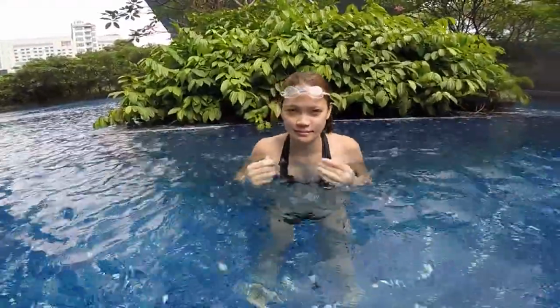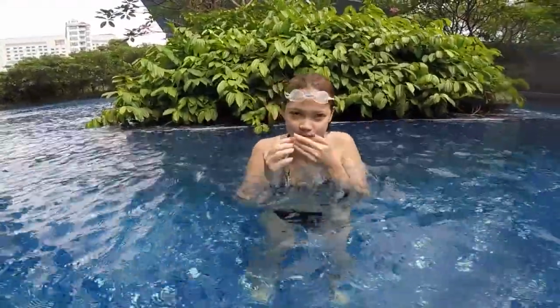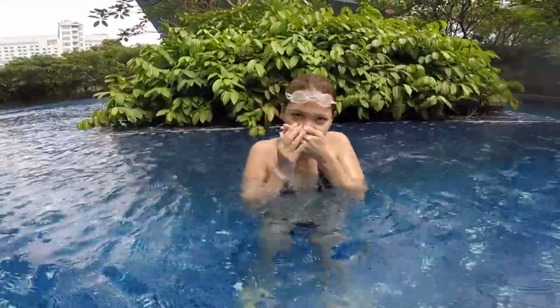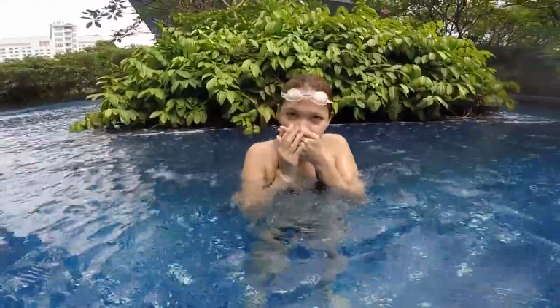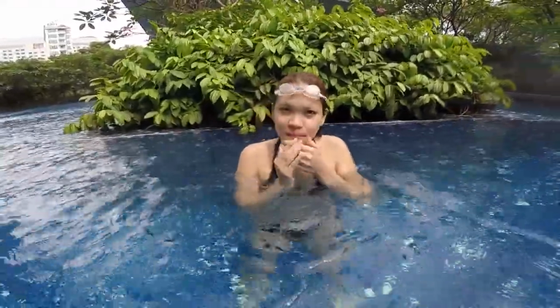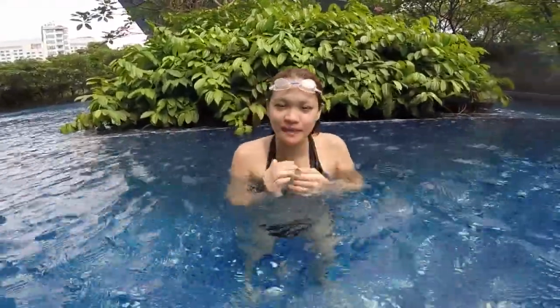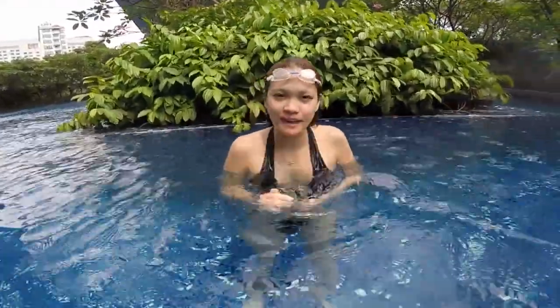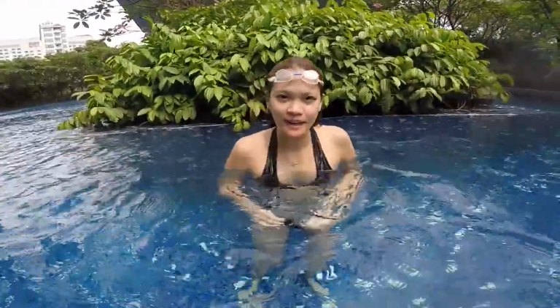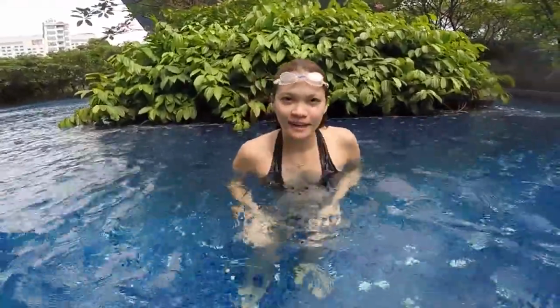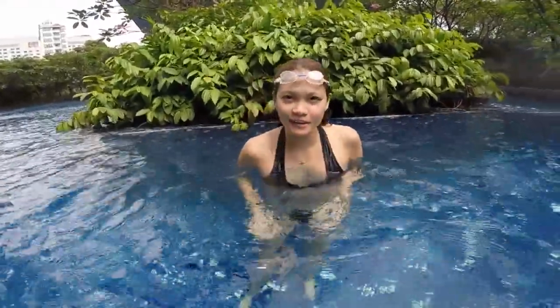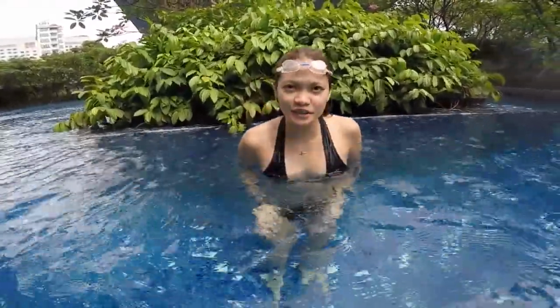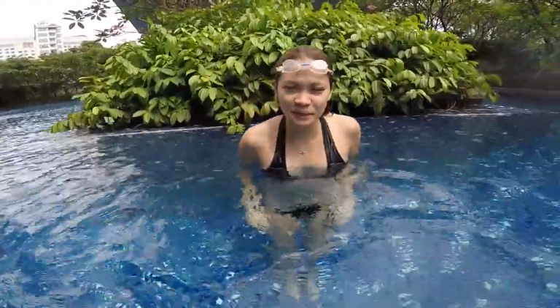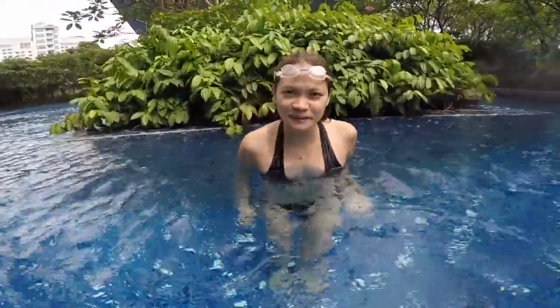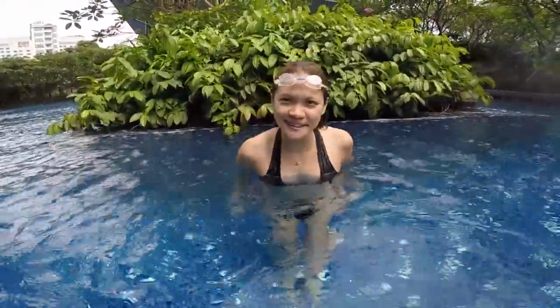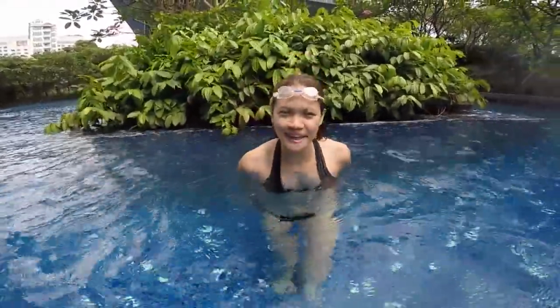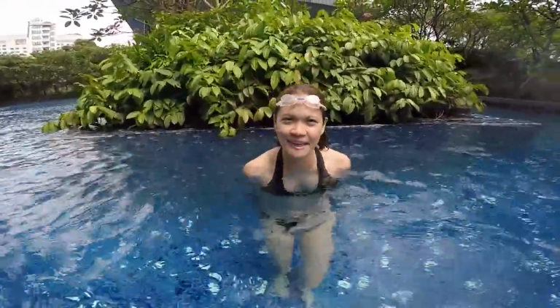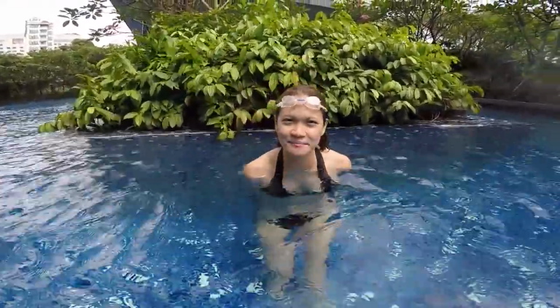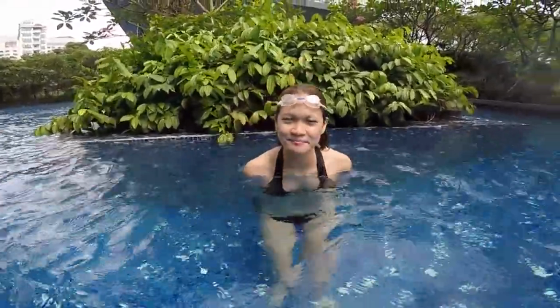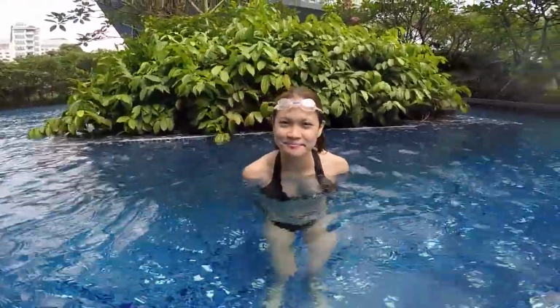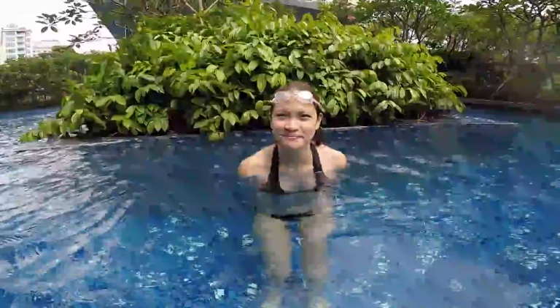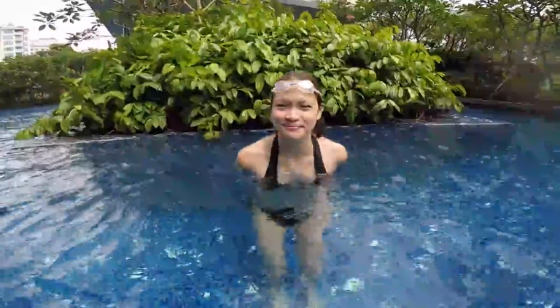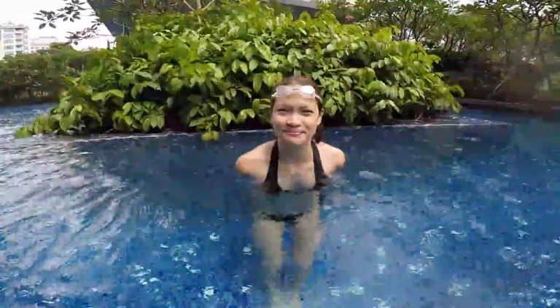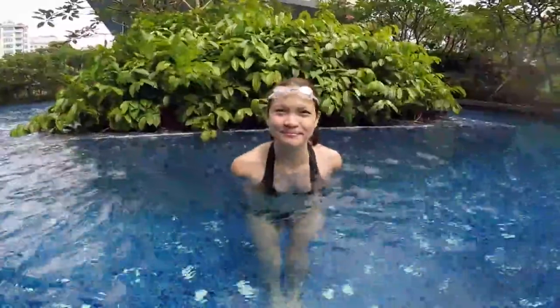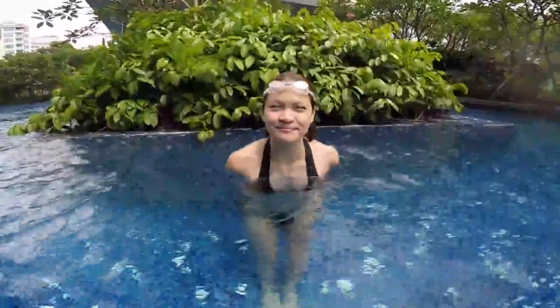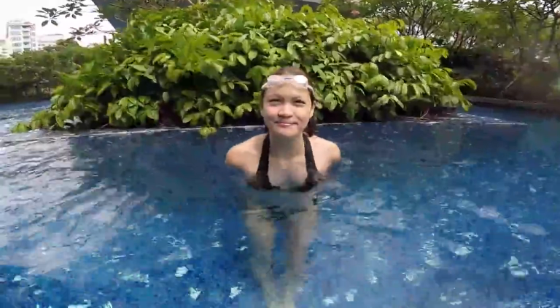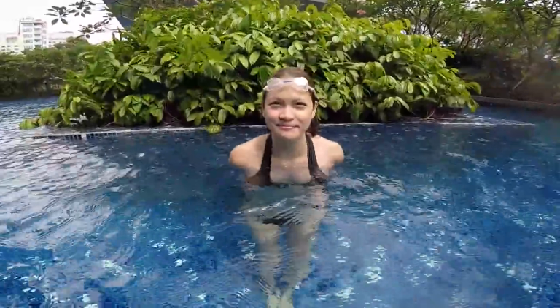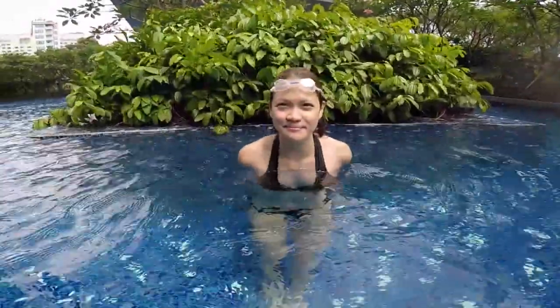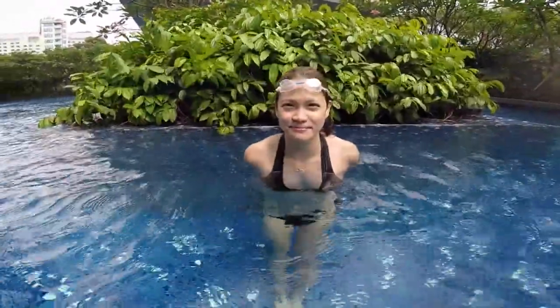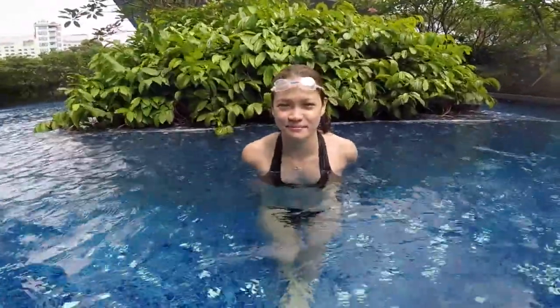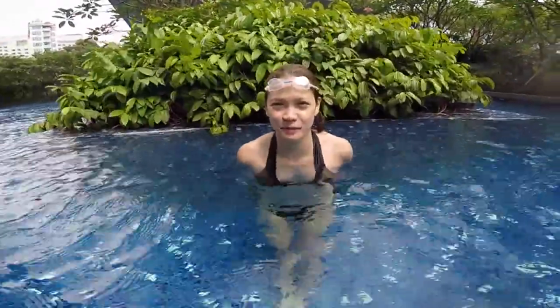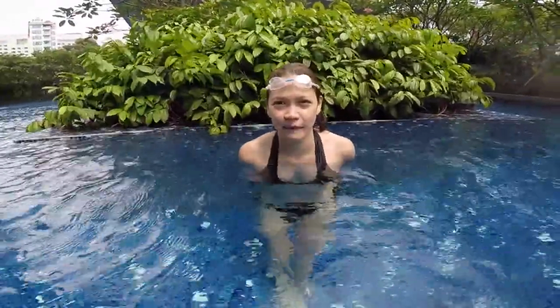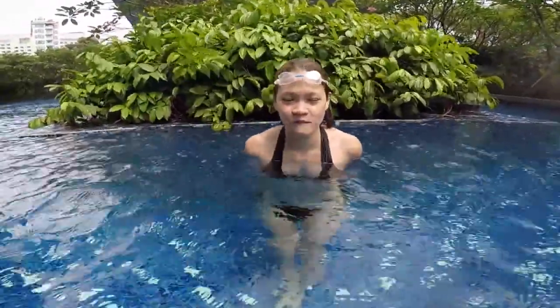Hey Leo, how are you today? Thank you Sean, I'm good. Alright, today we do a little video for the beginners.